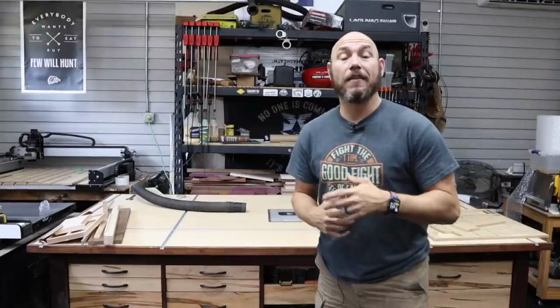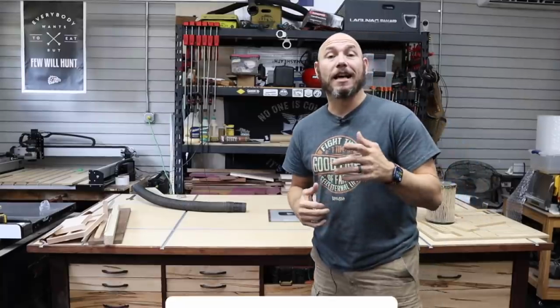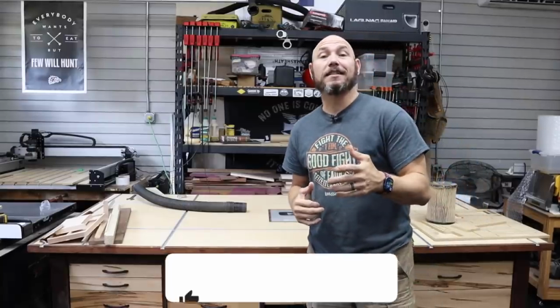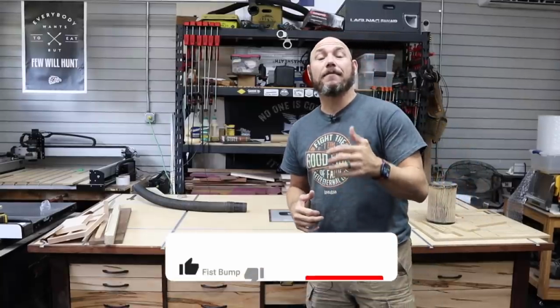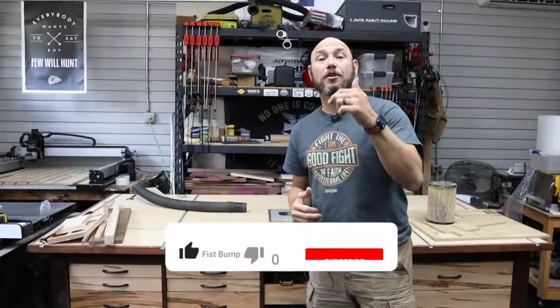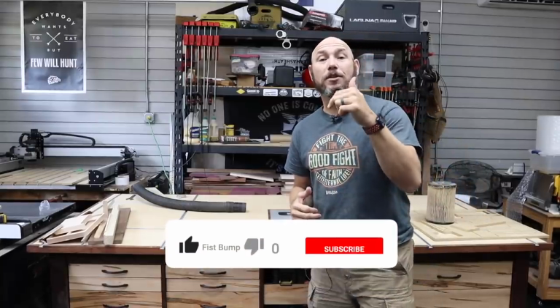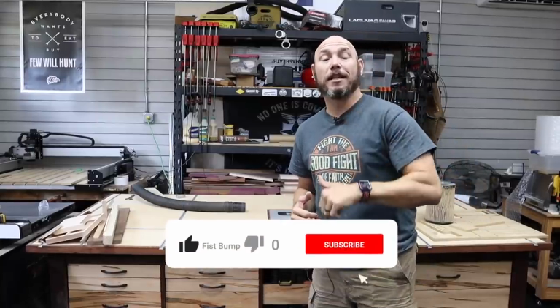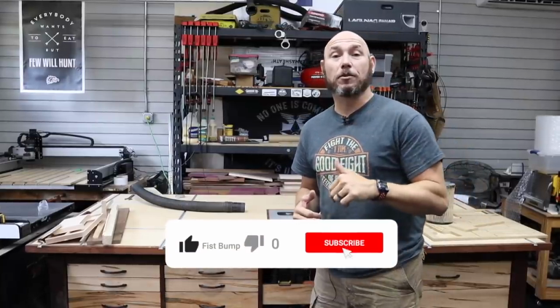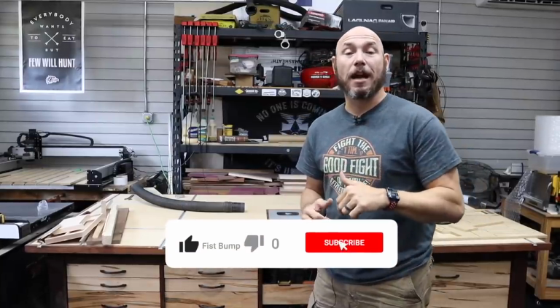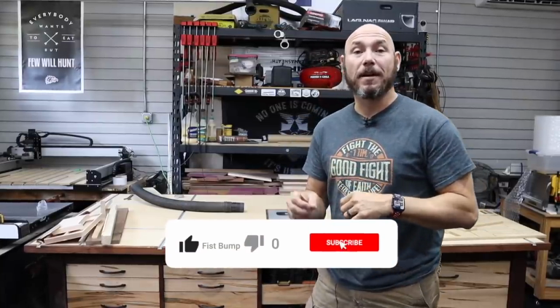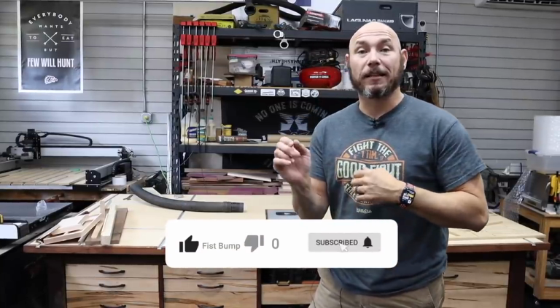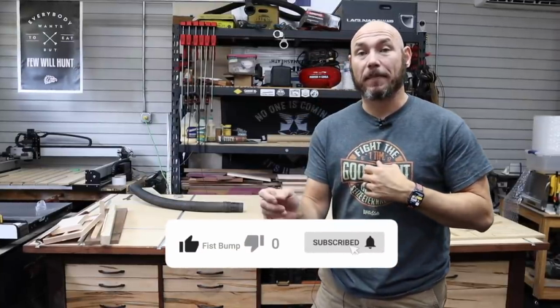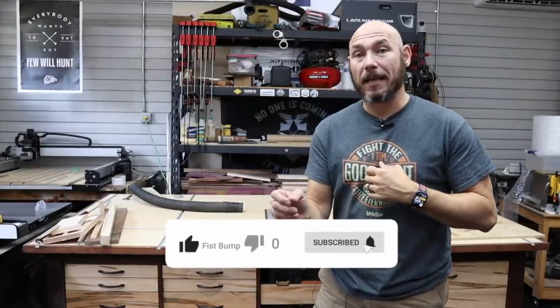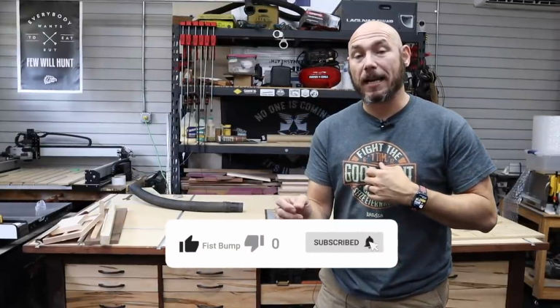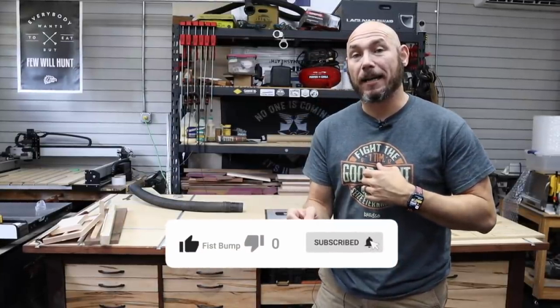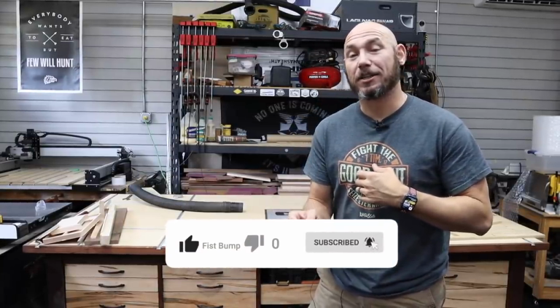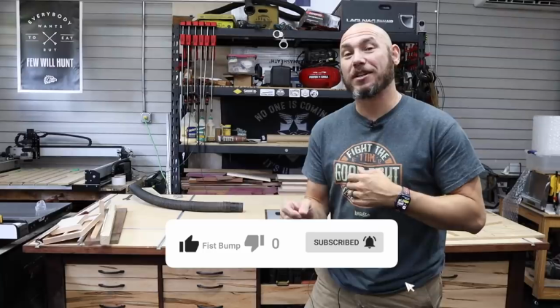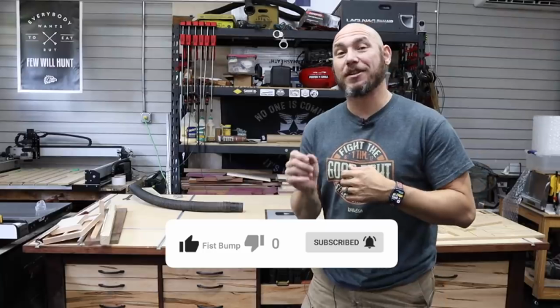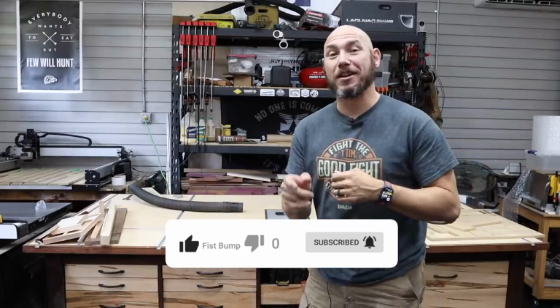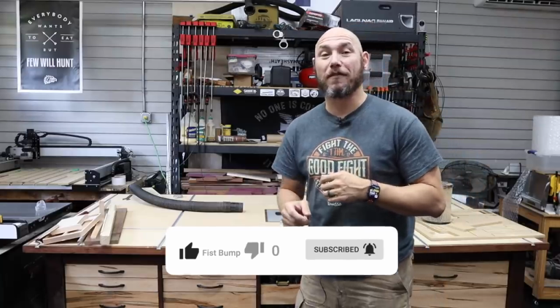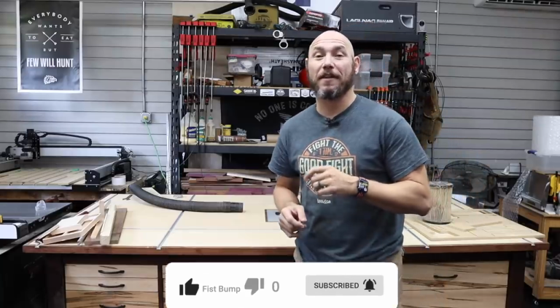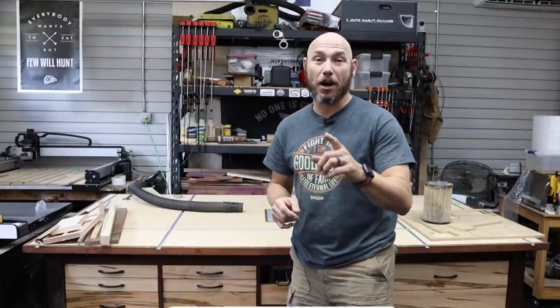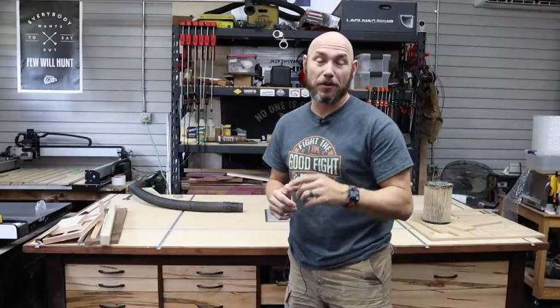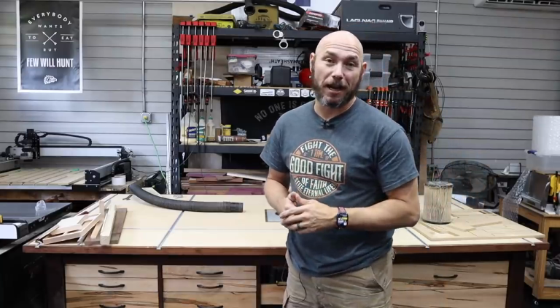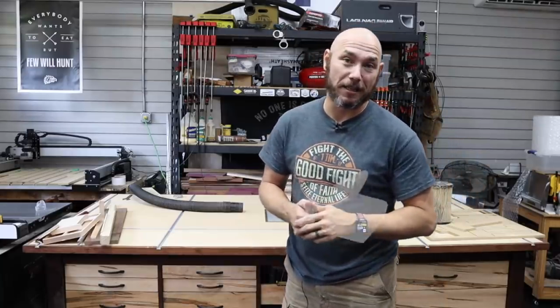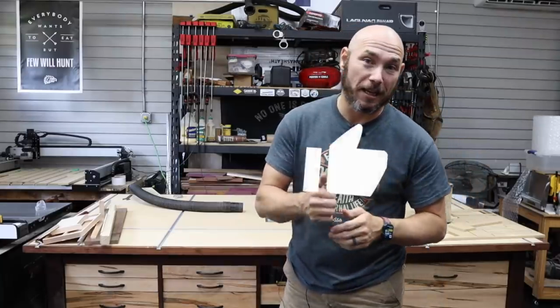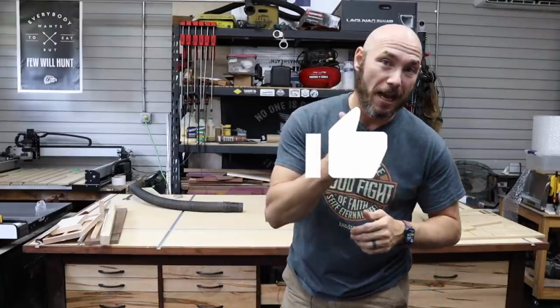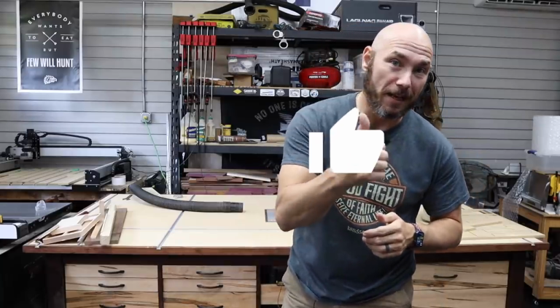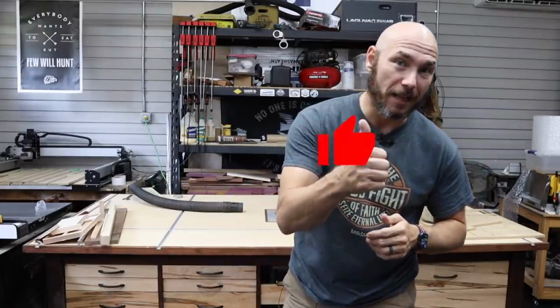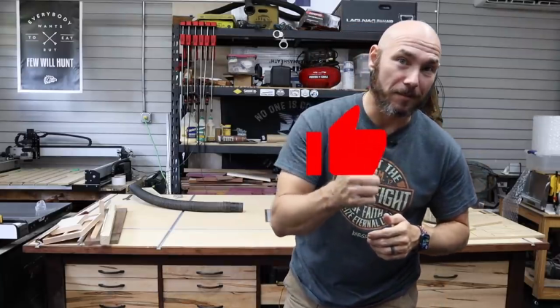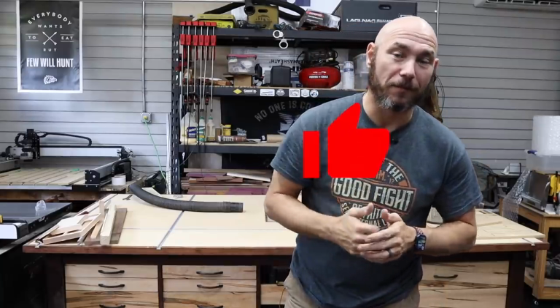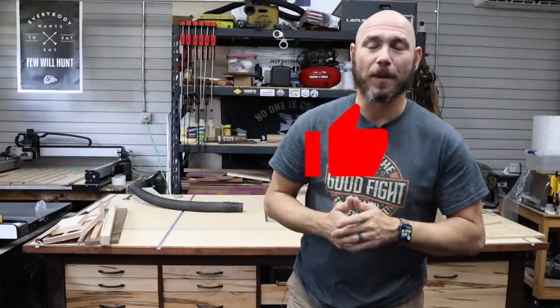If you like these types of videos, be sure to hit that subscribe button, click the bell icon next to it so you get notified of all new content, and then hit that thumbs up for me.